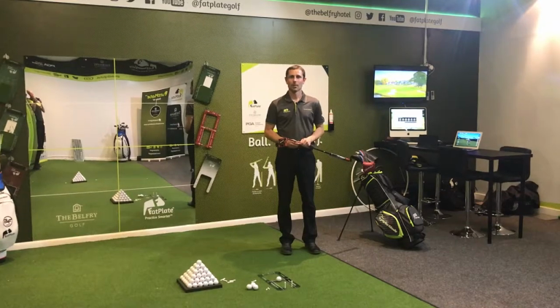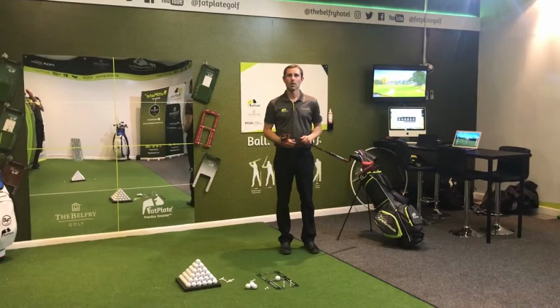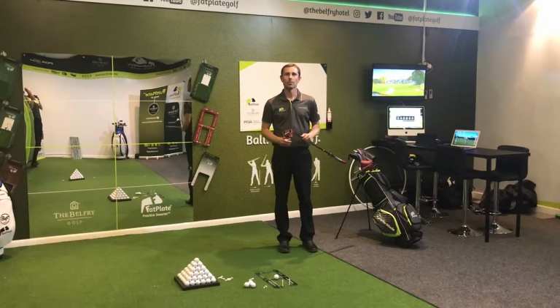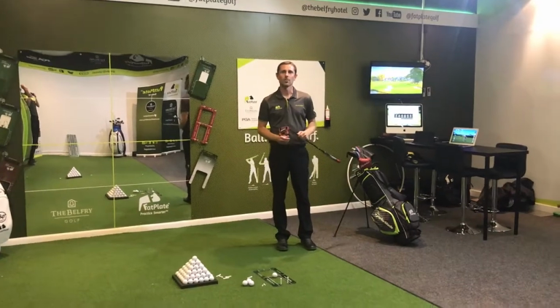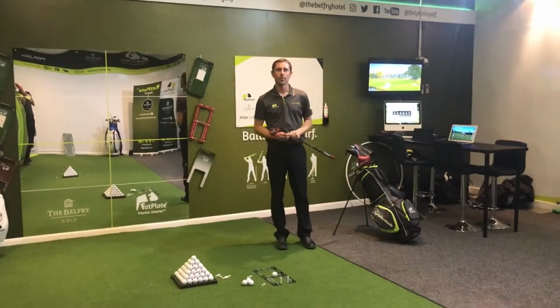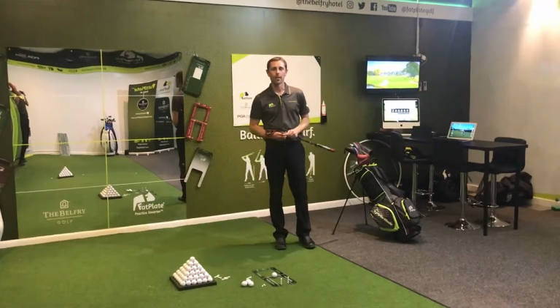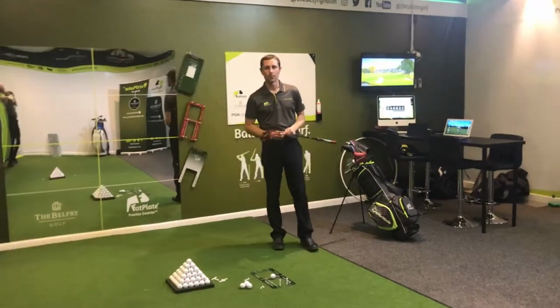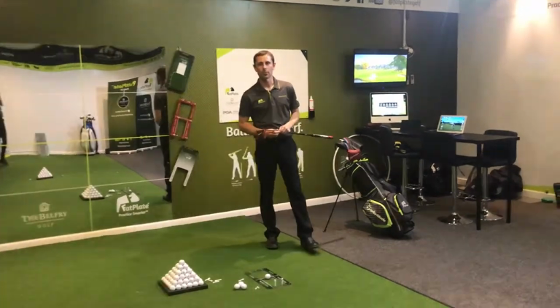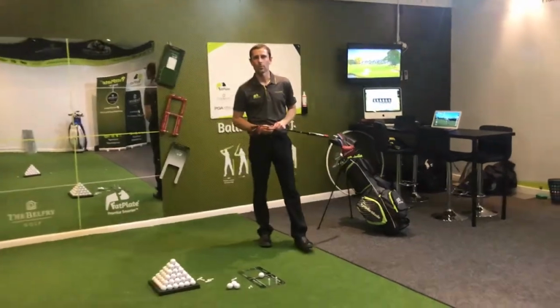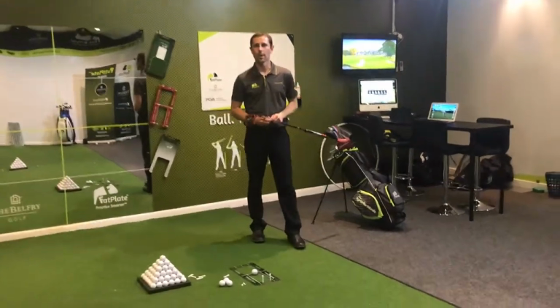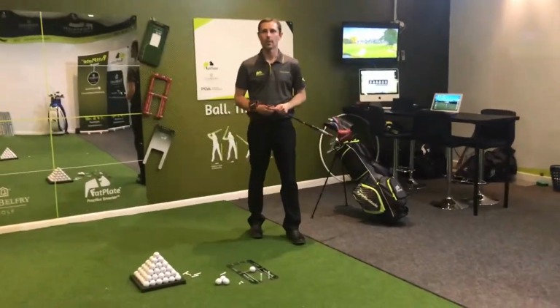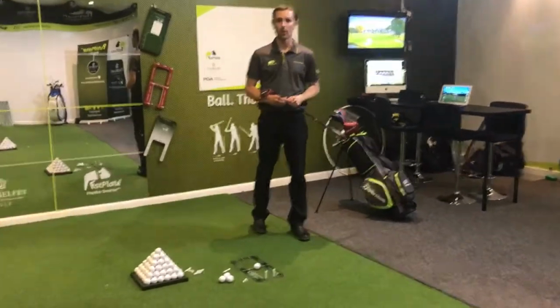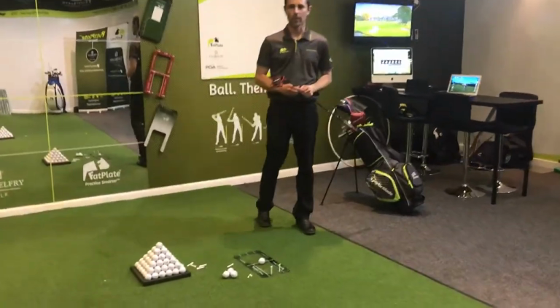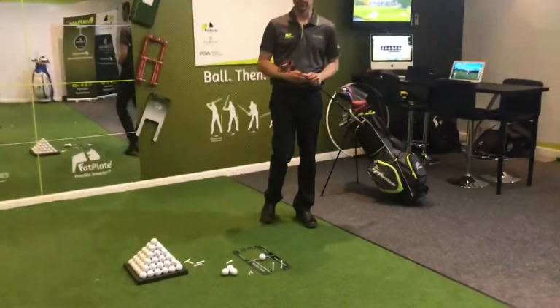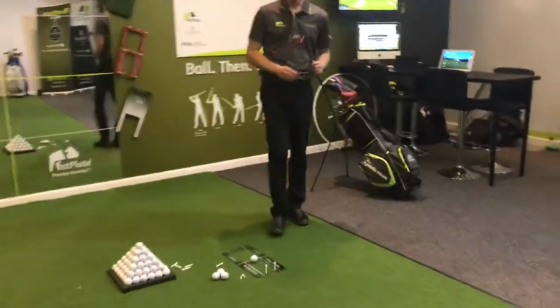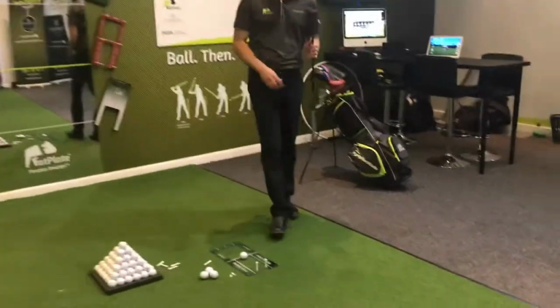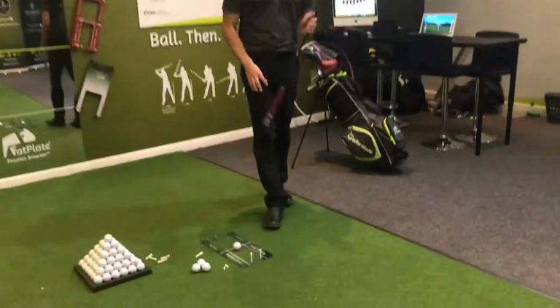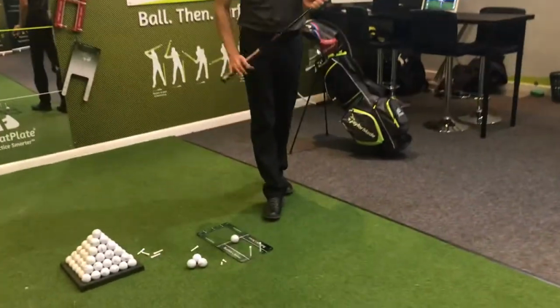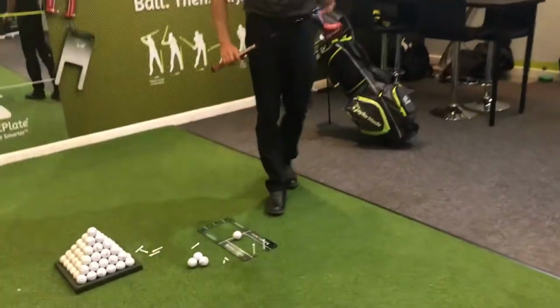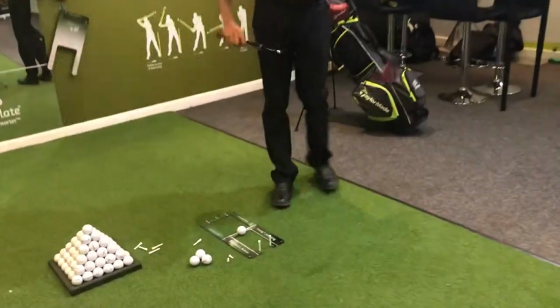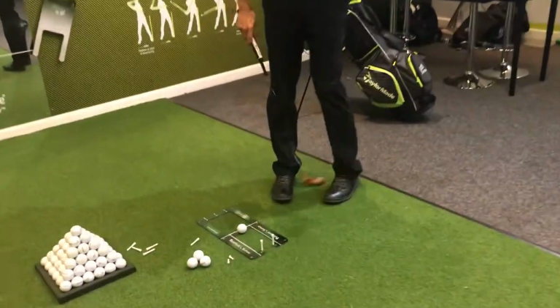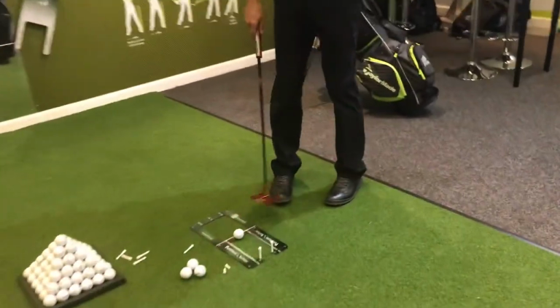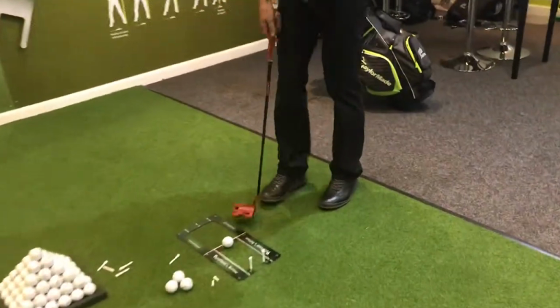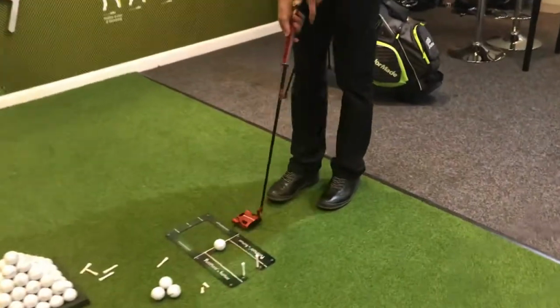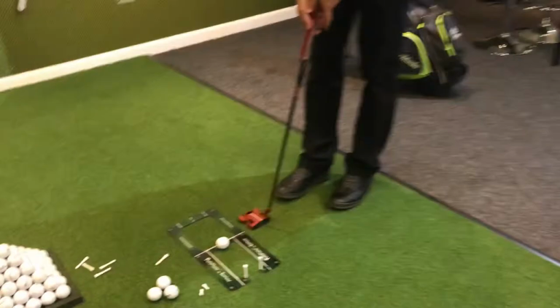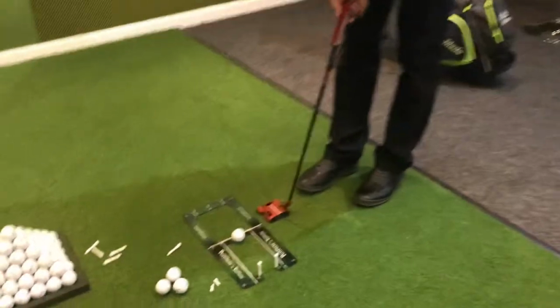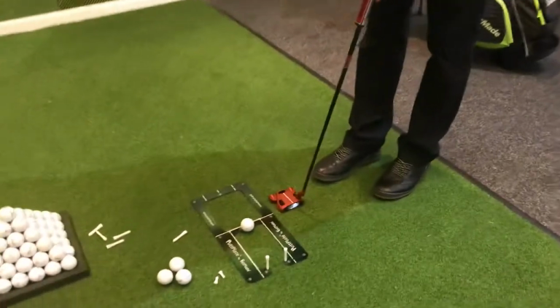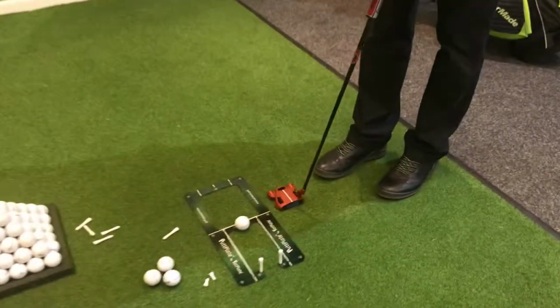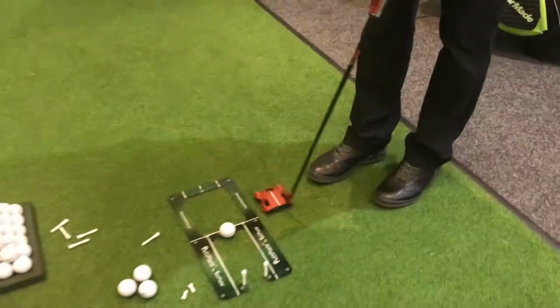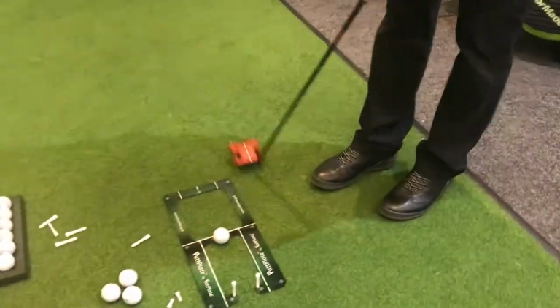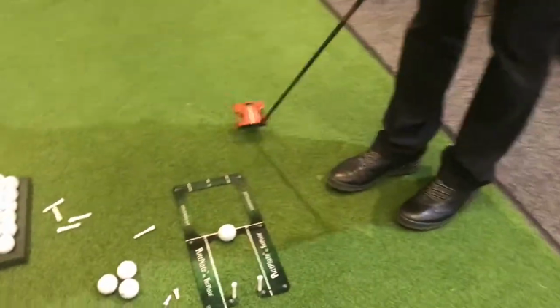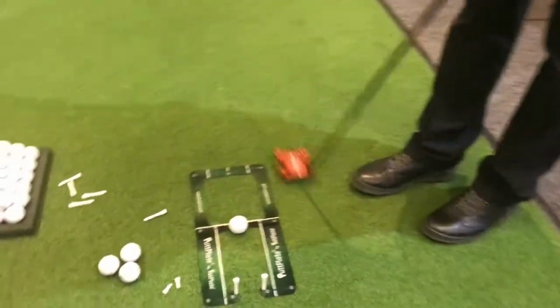Welcome to the Fat Plate Performance Studio at the Belfry. If you struggle with an over-acceleration on your through stroke,